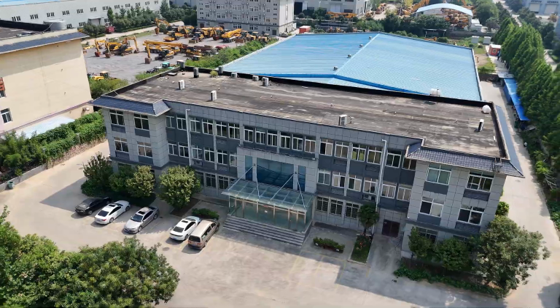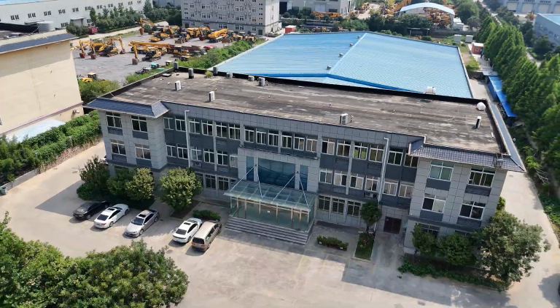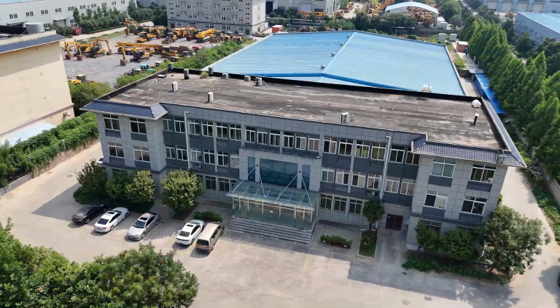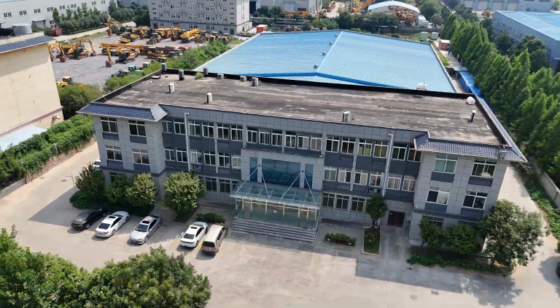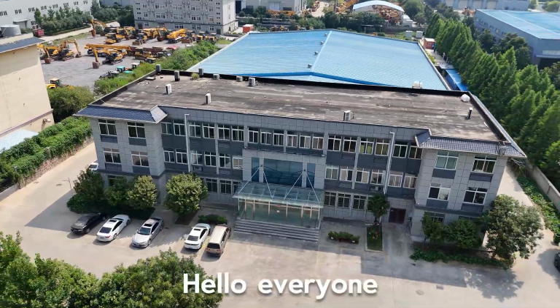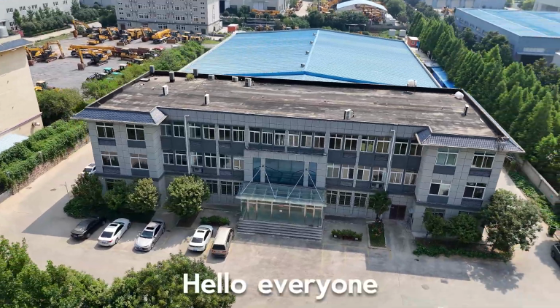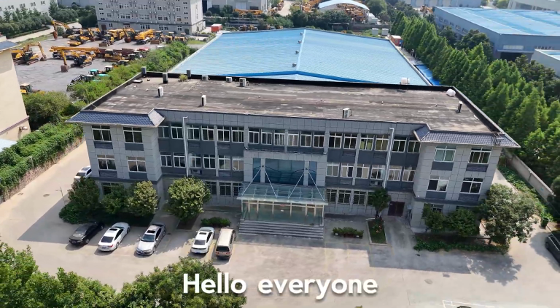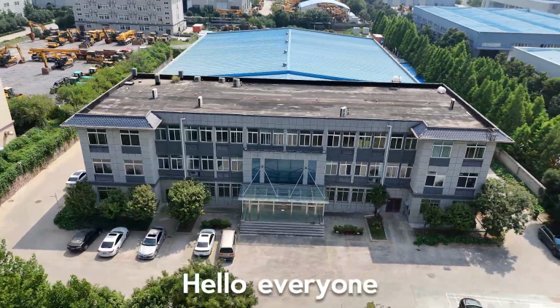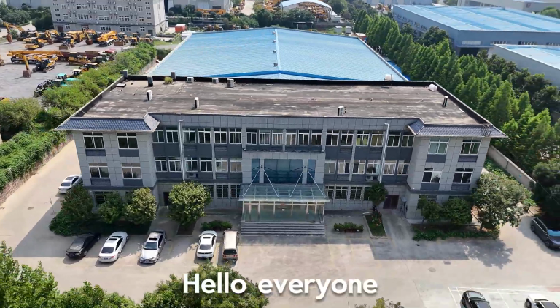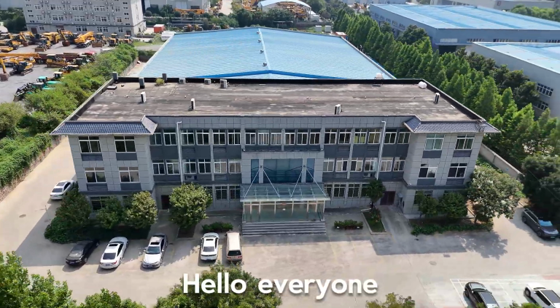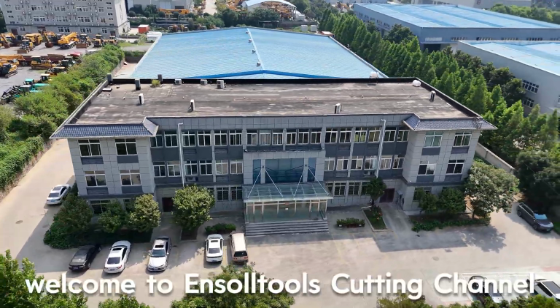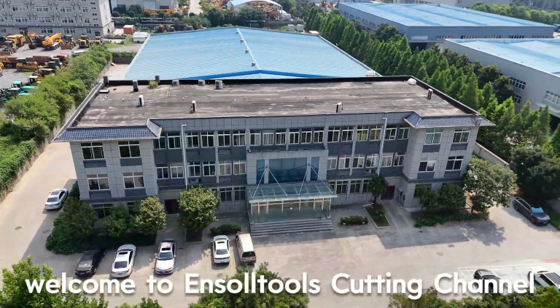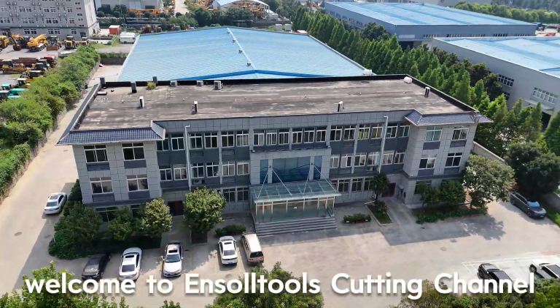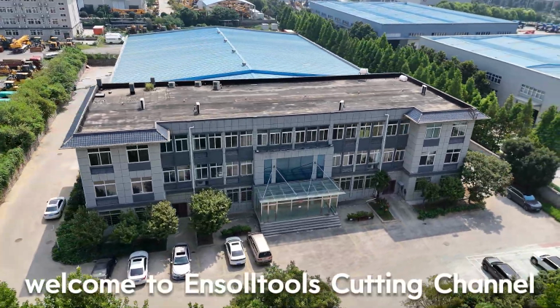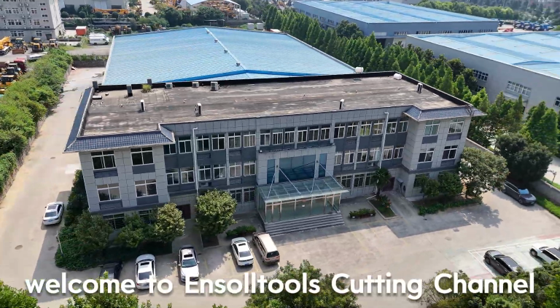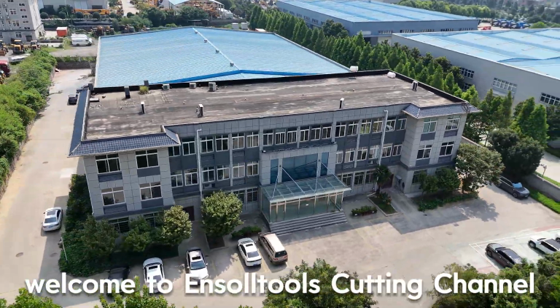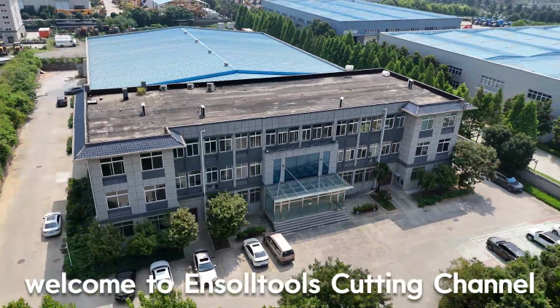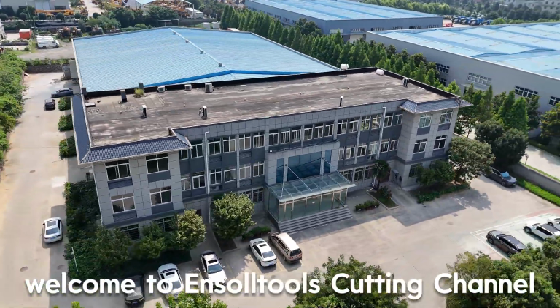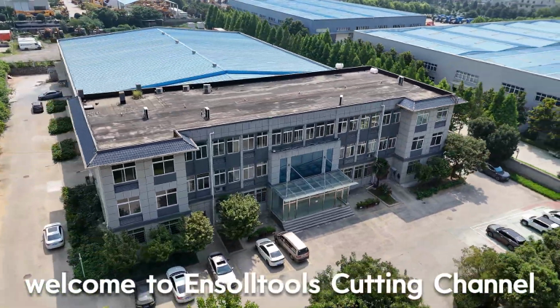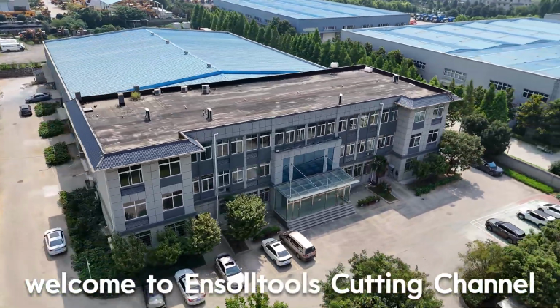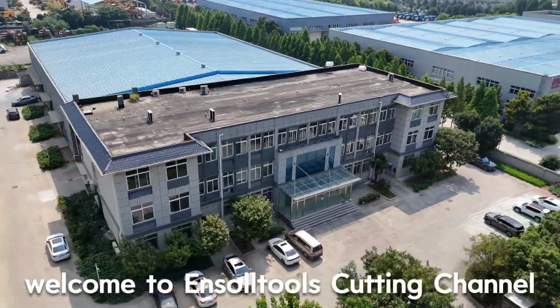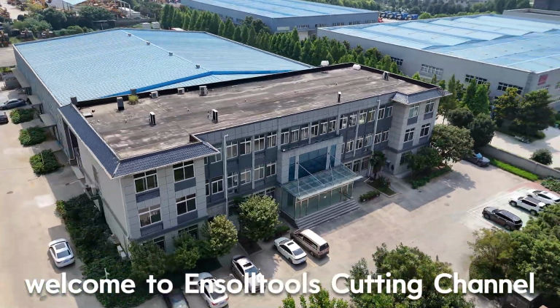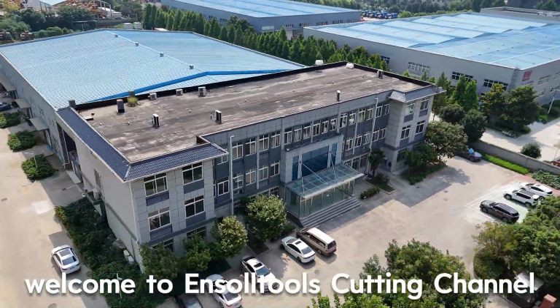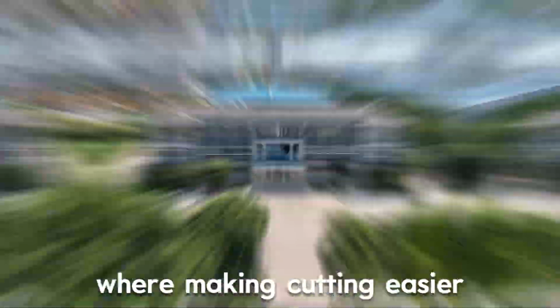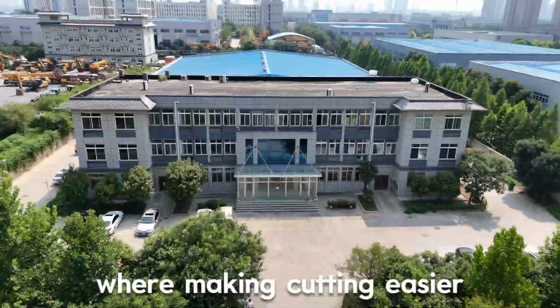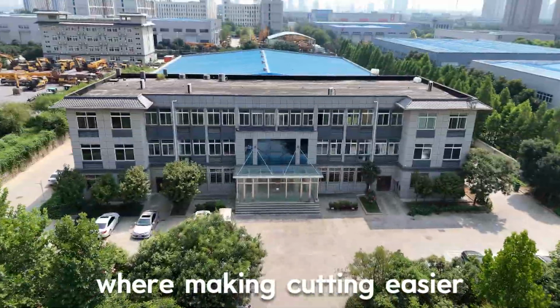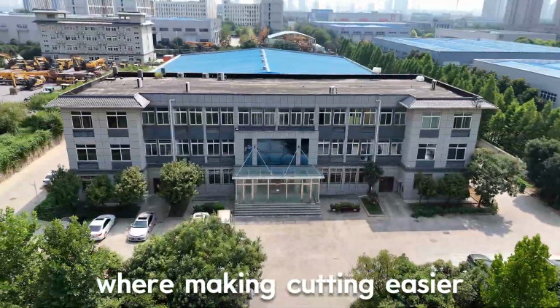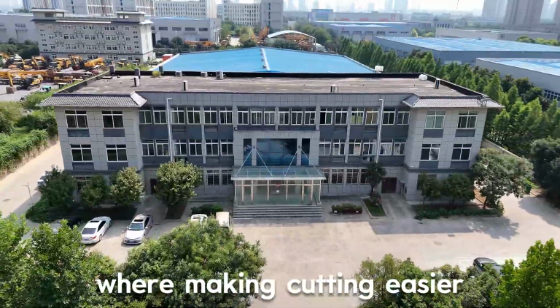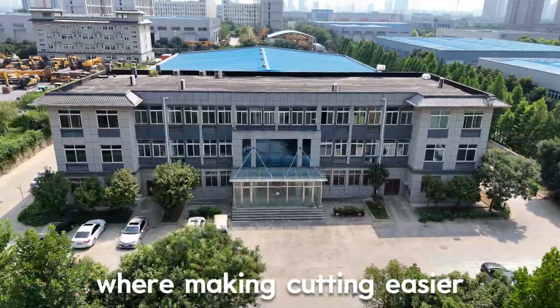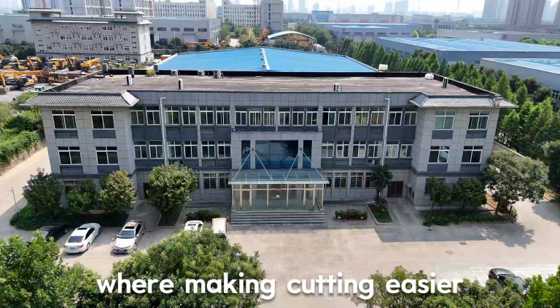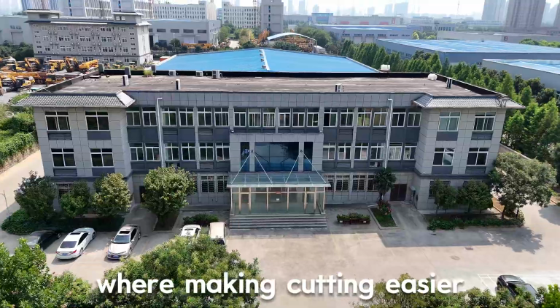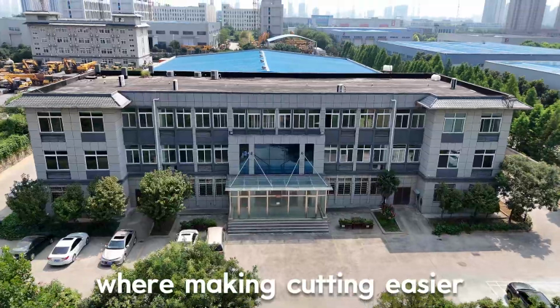Hello everyone, welcome to Inso's cutting channel, where making cutting easier.